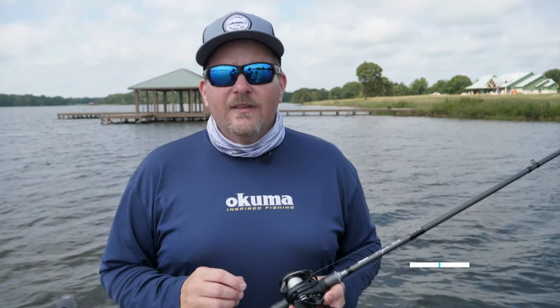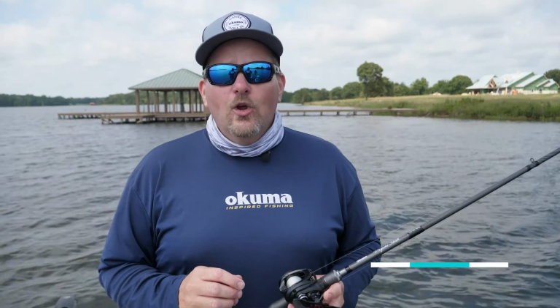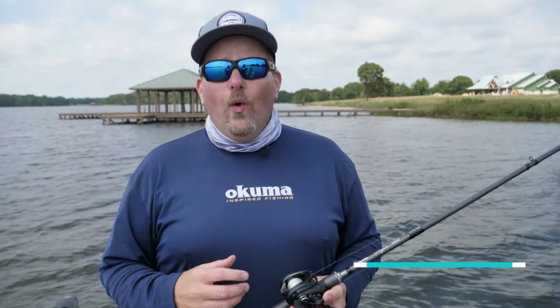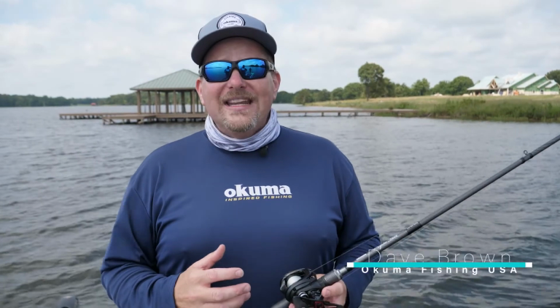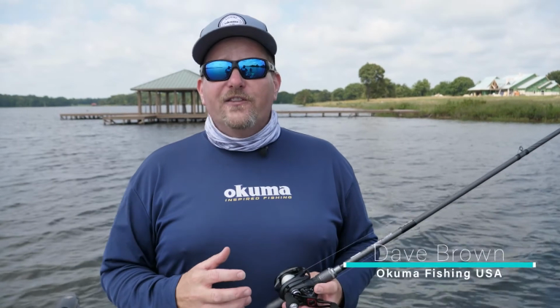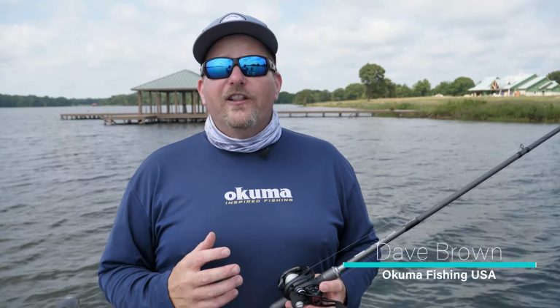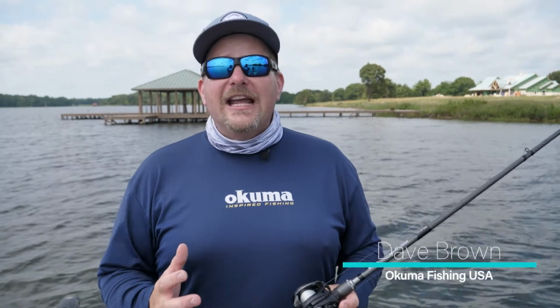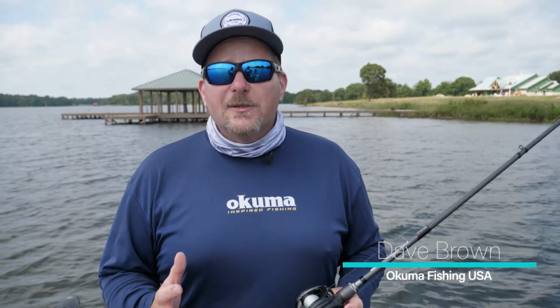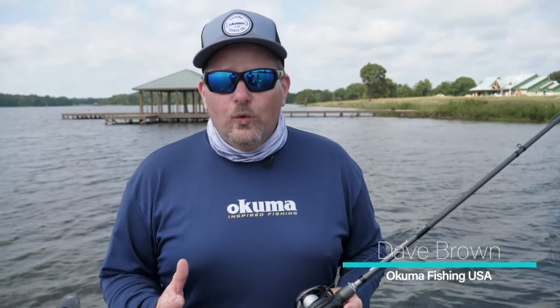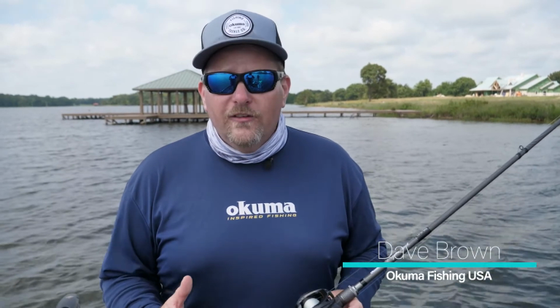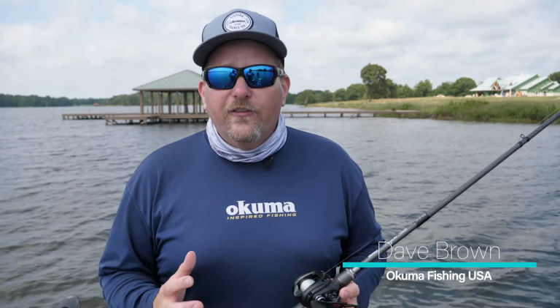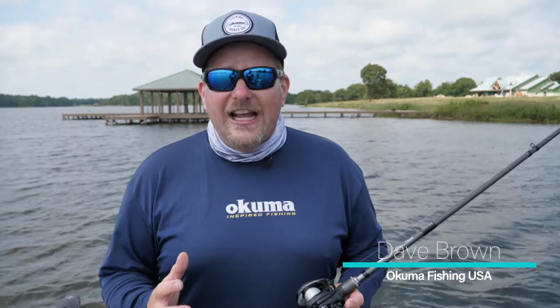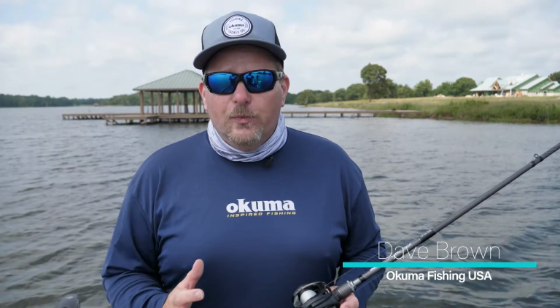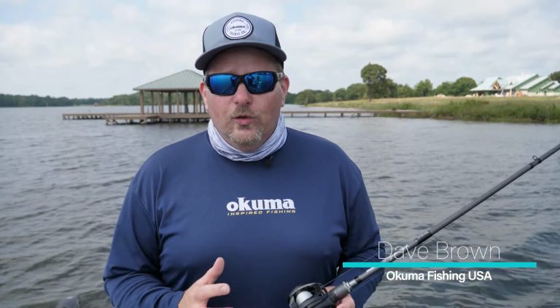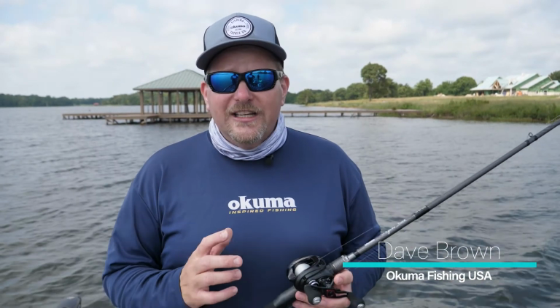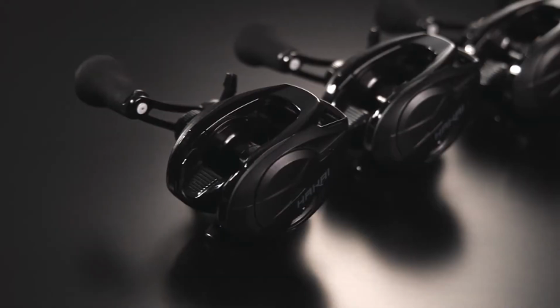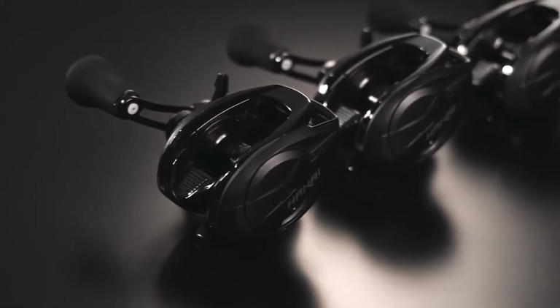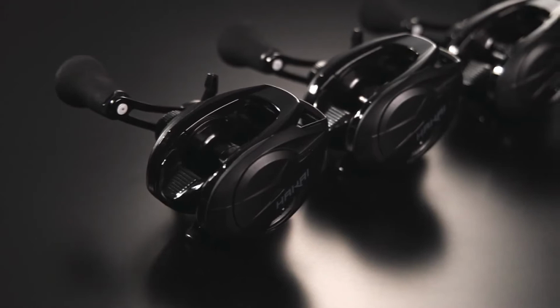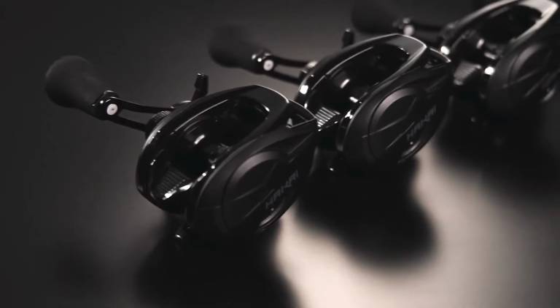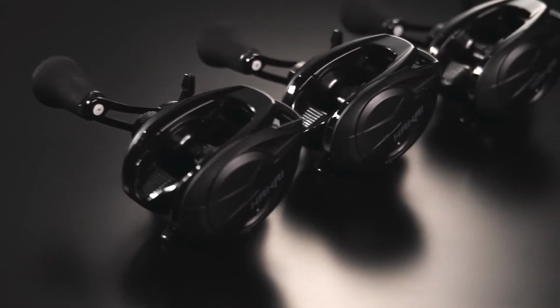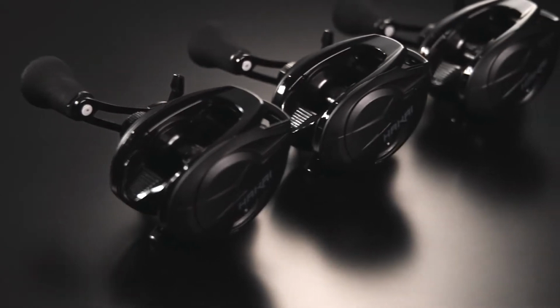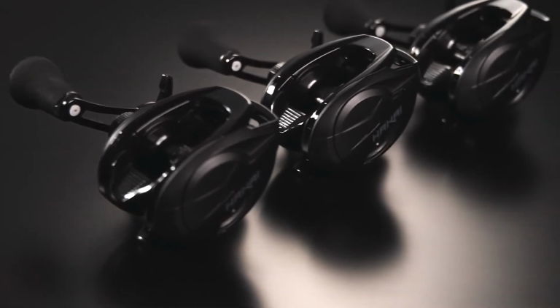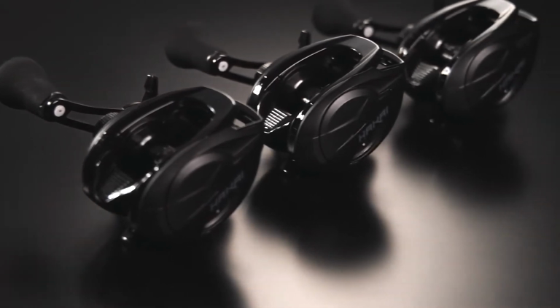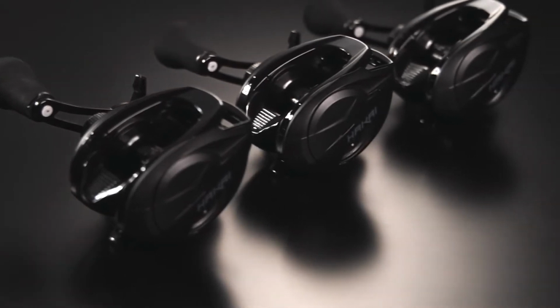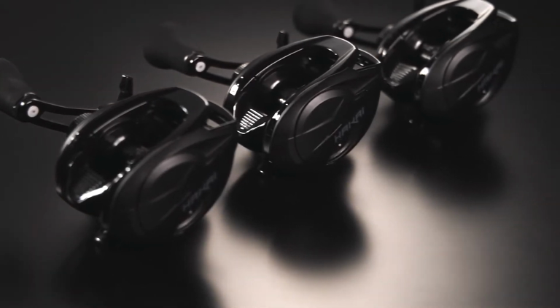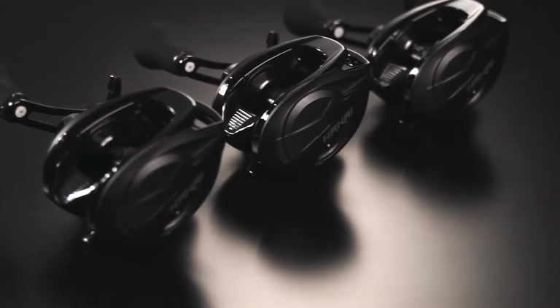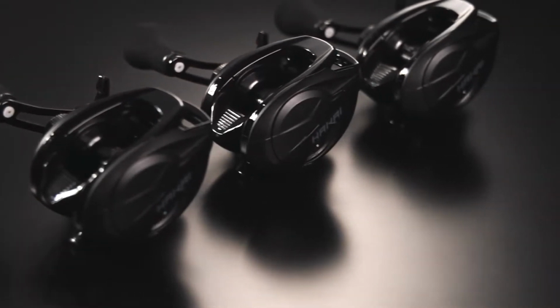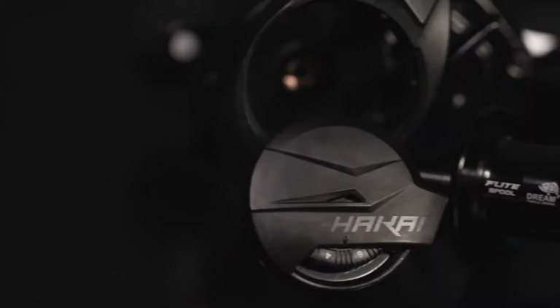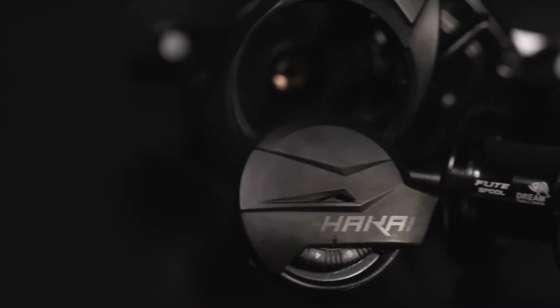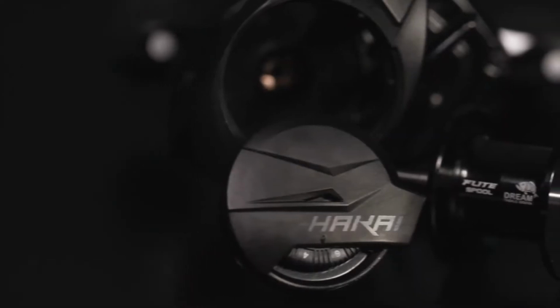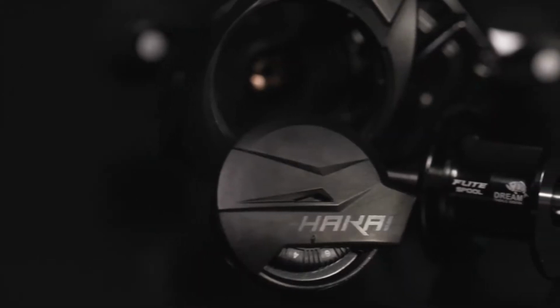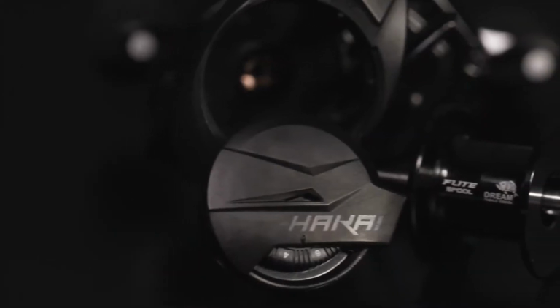What is Flight Spool? Flight Spool is featured within the new Hakai low-profile bait cast reel.